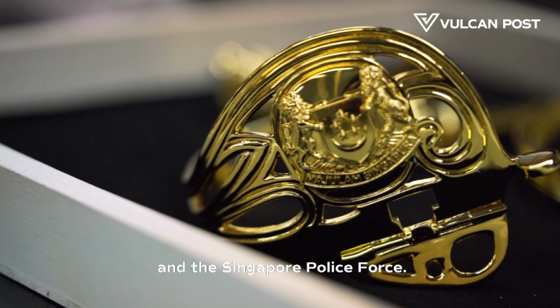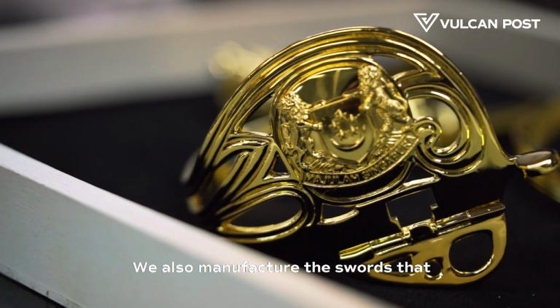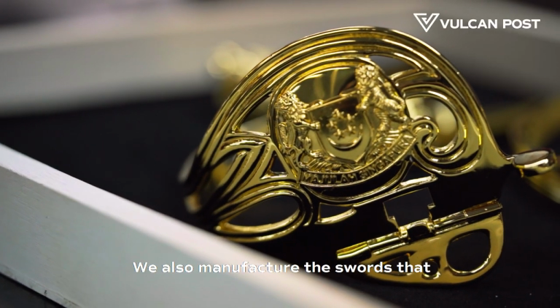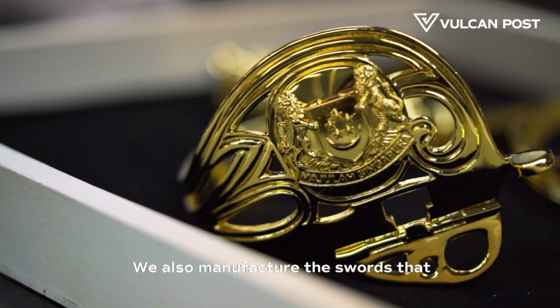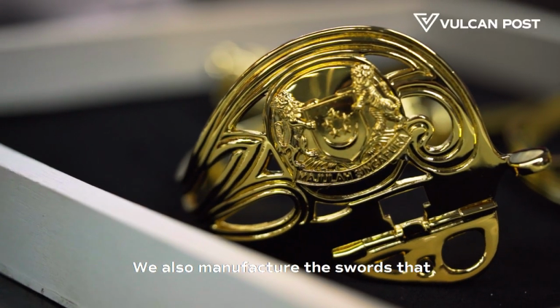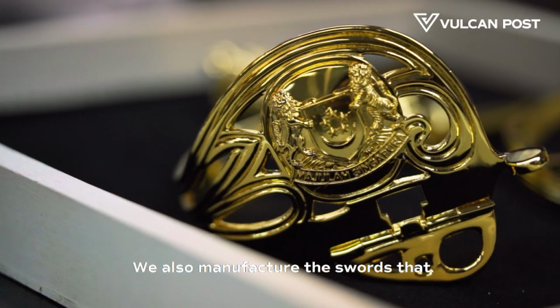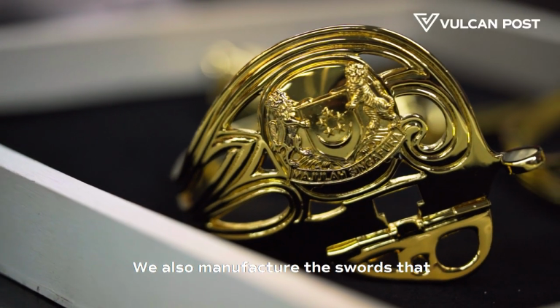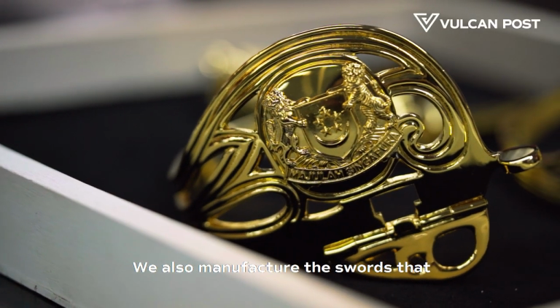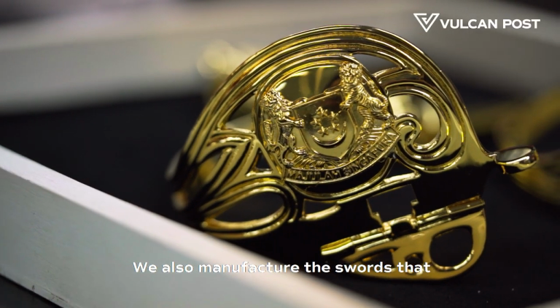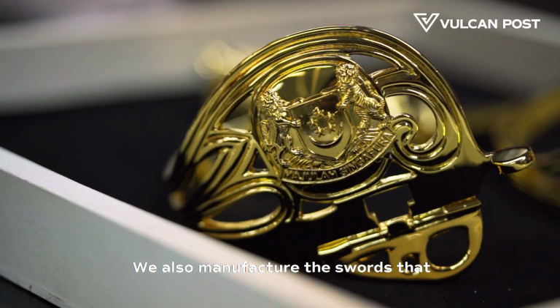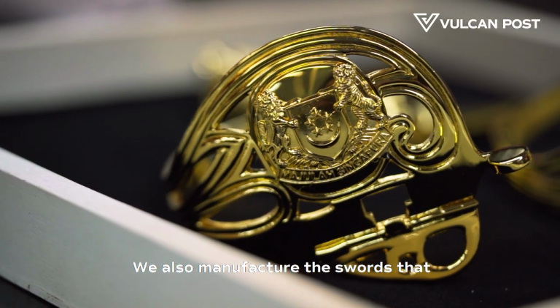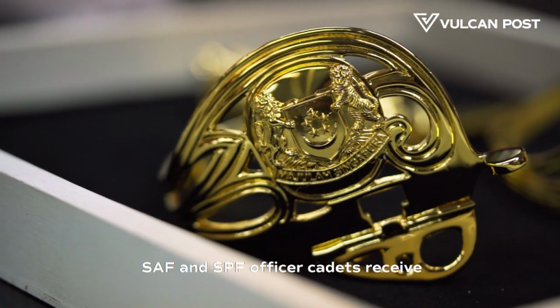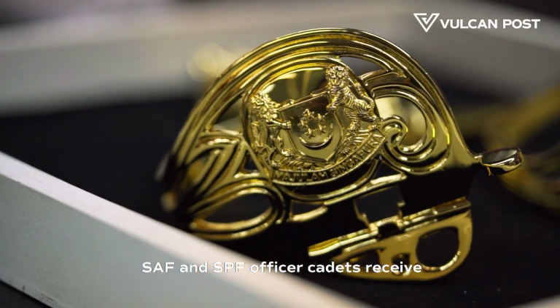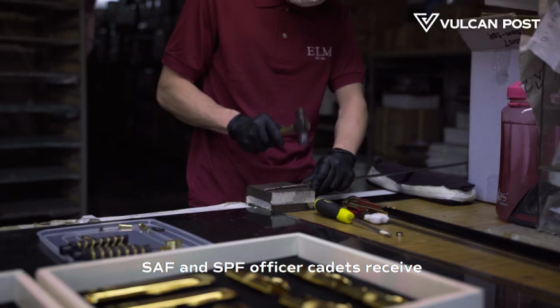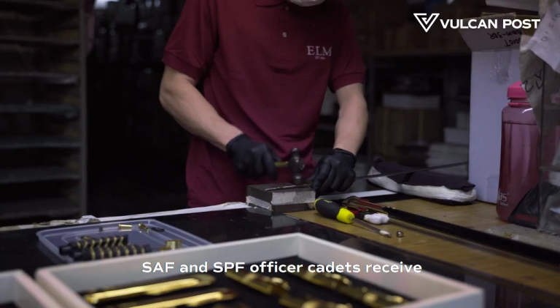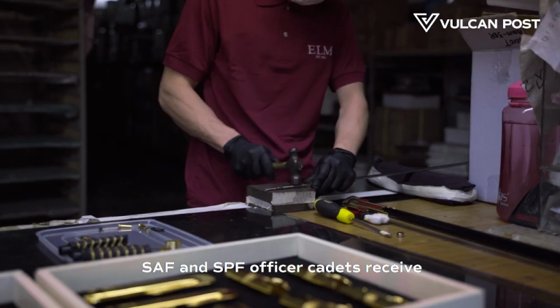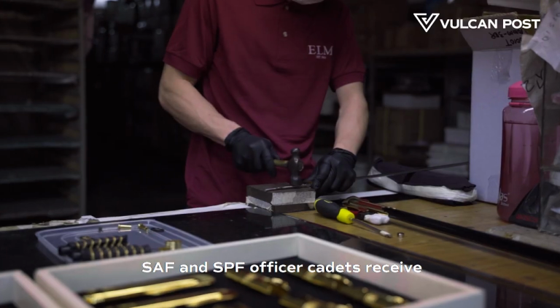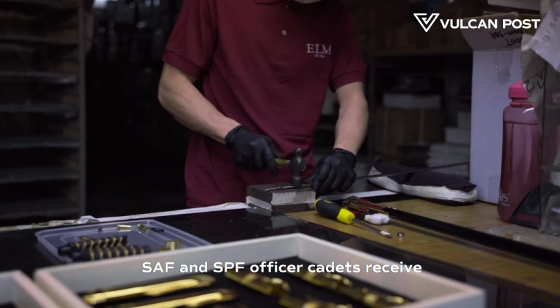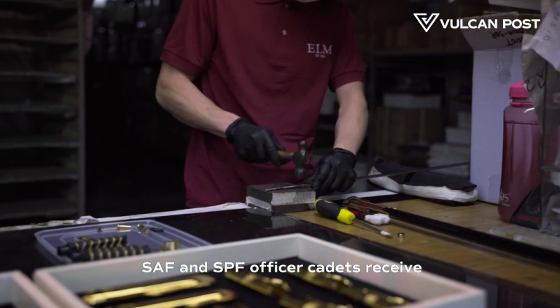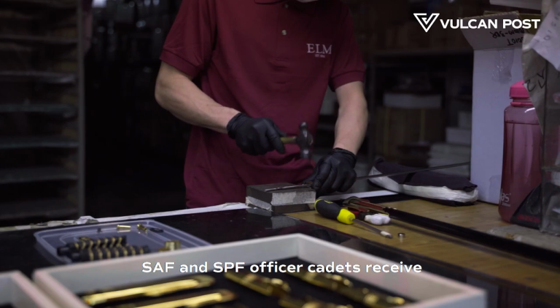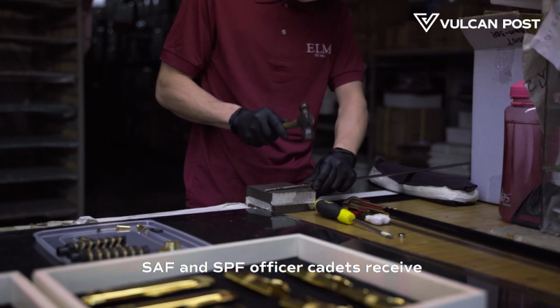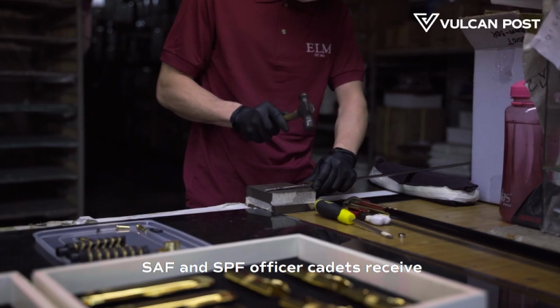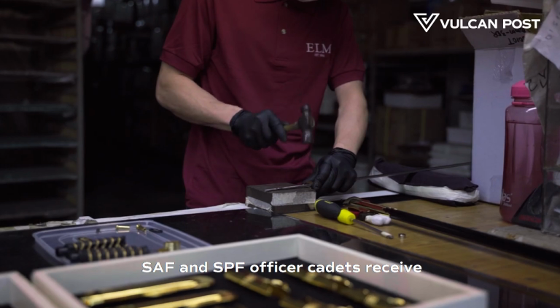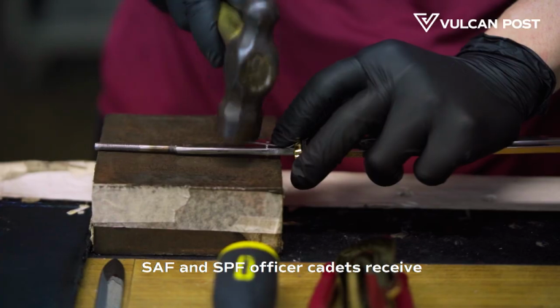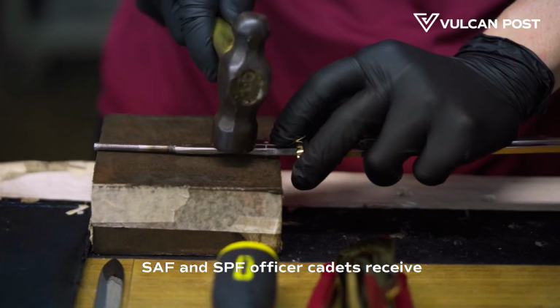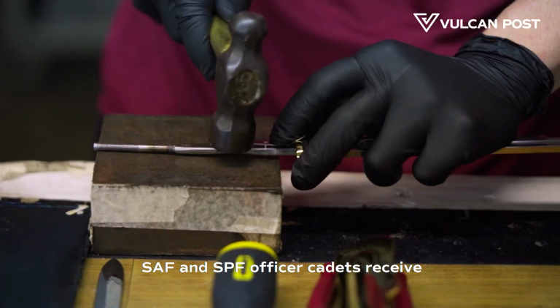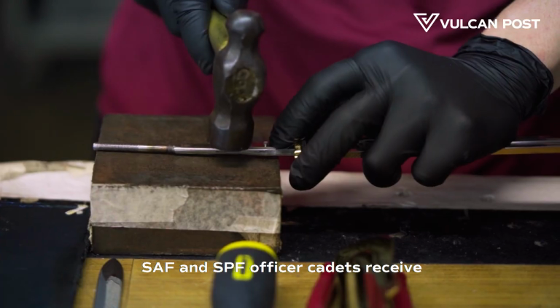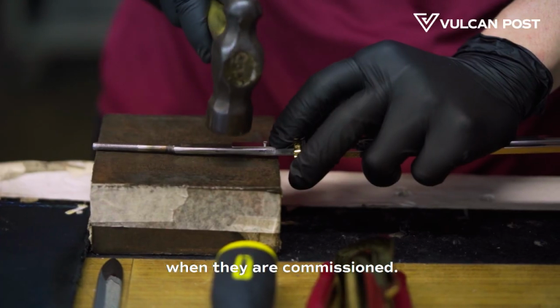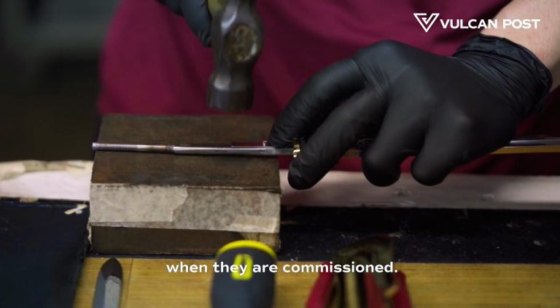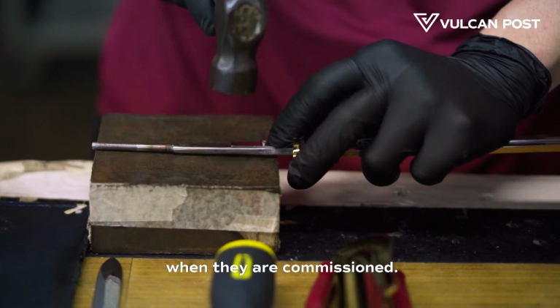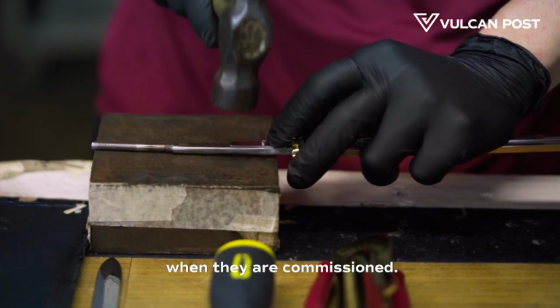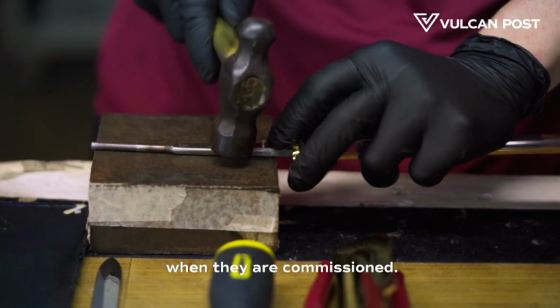We also manufacture the swords that SCF and SPF officer cadets receive when they are commissioned.